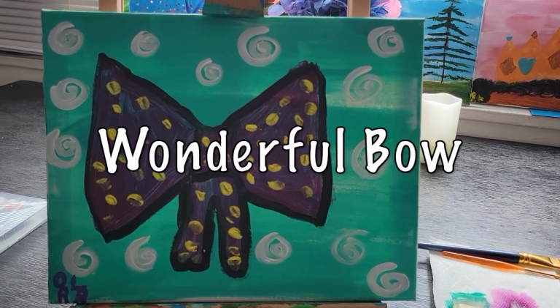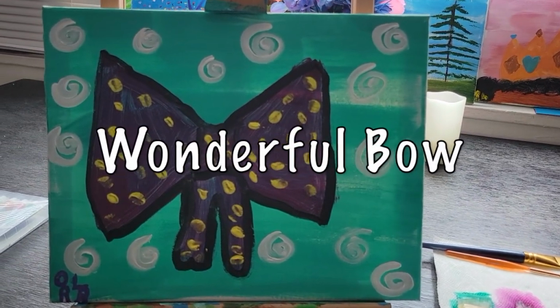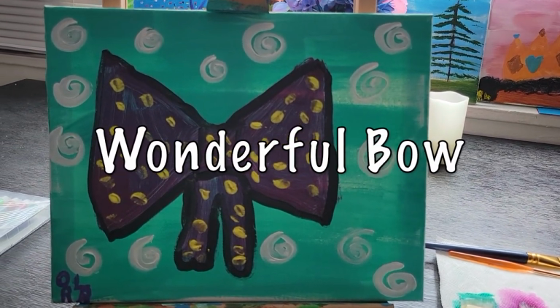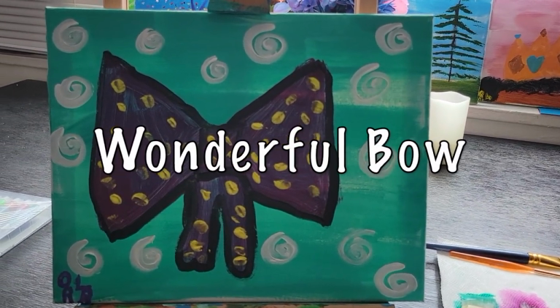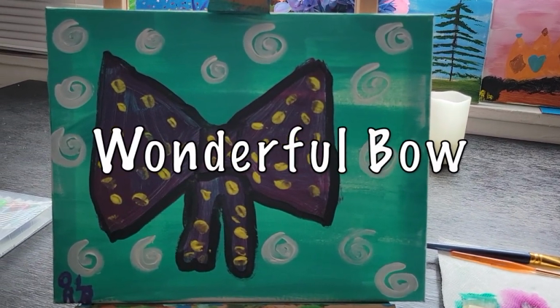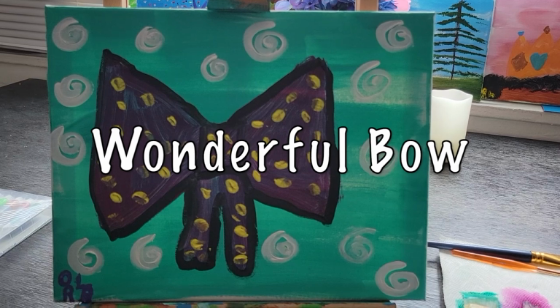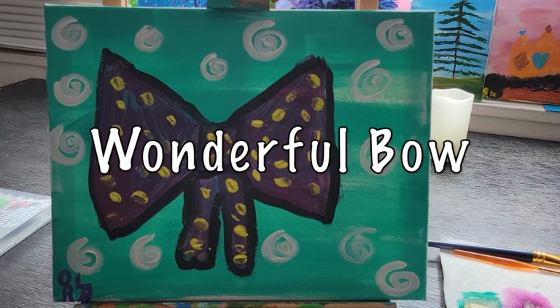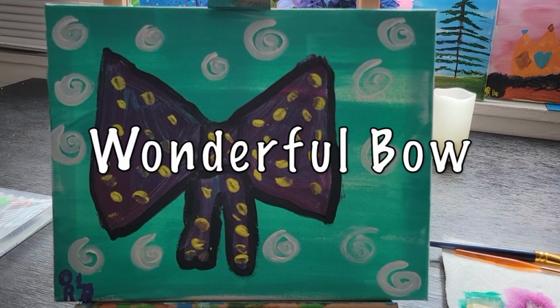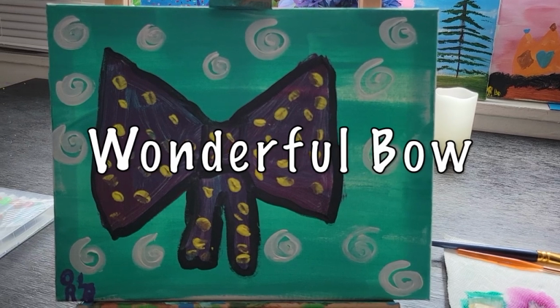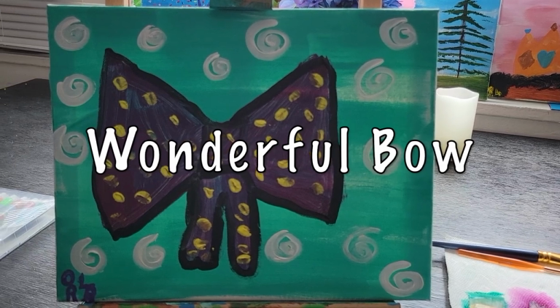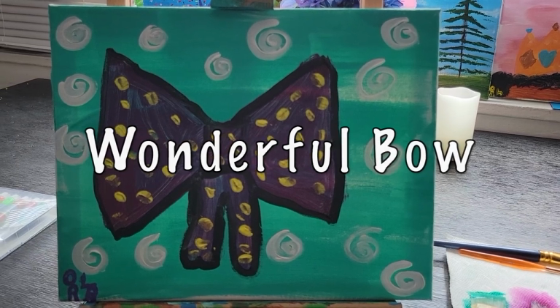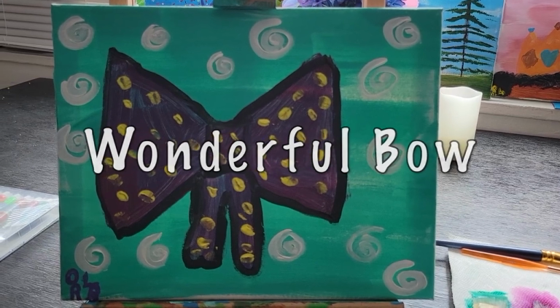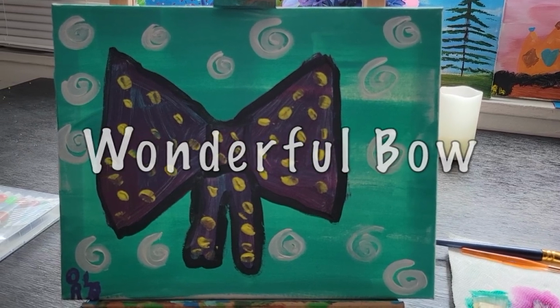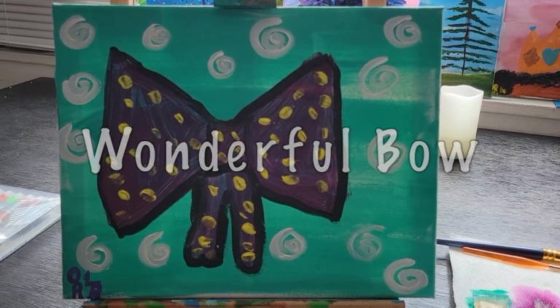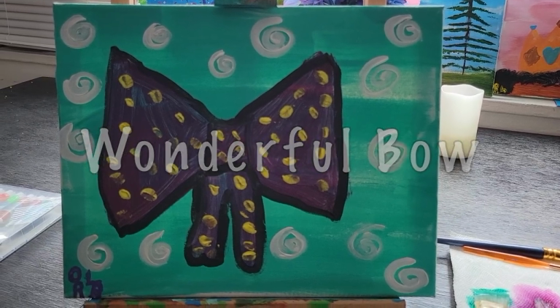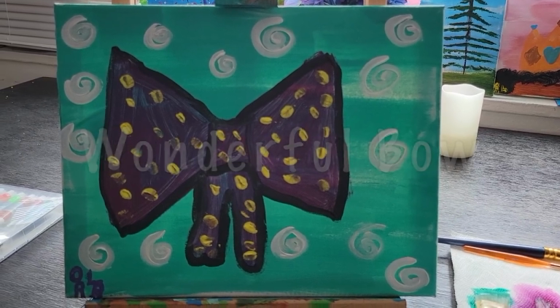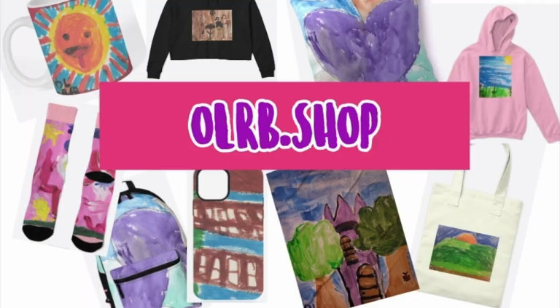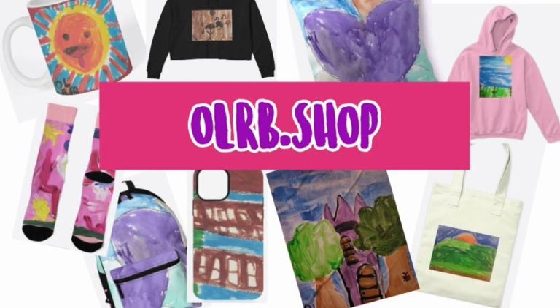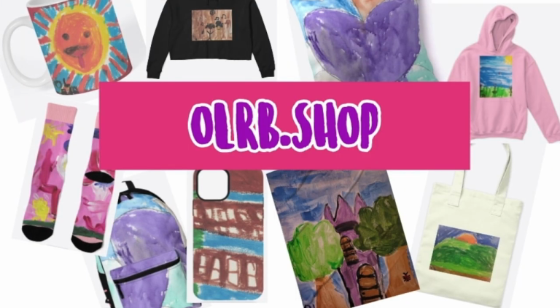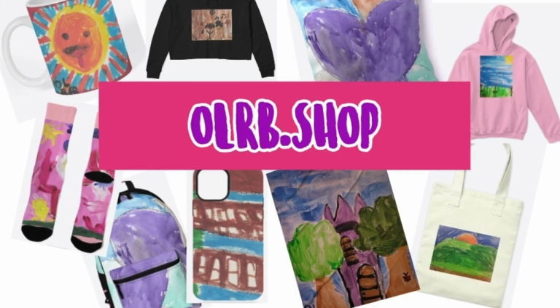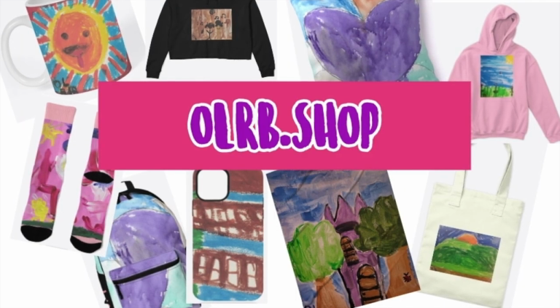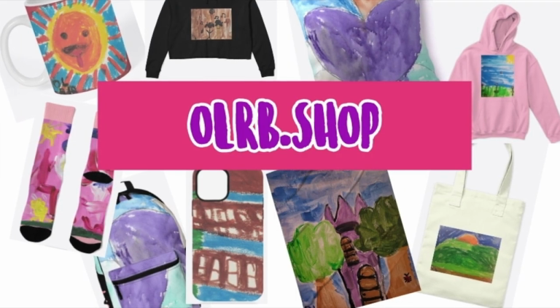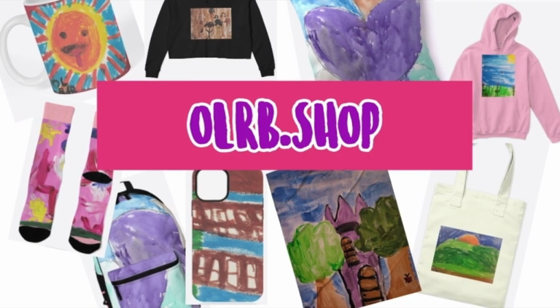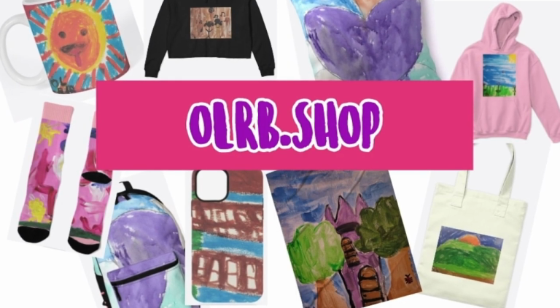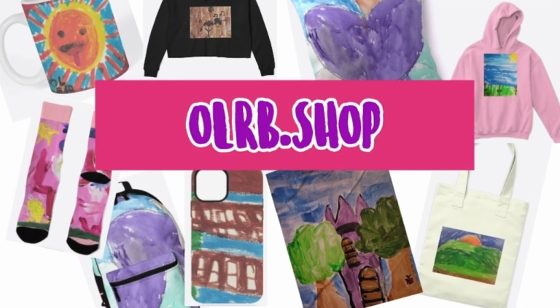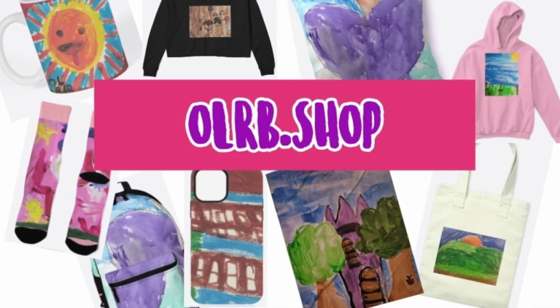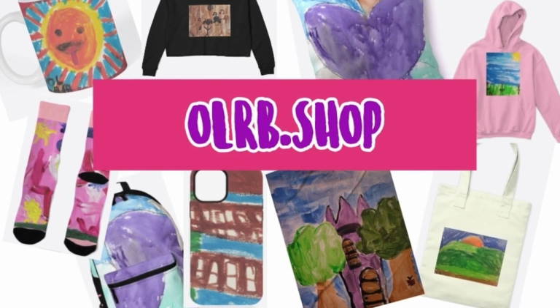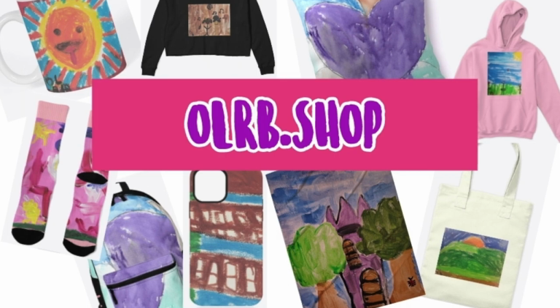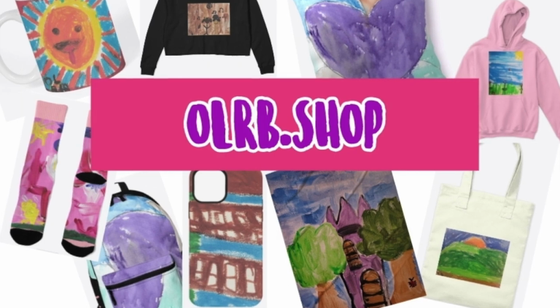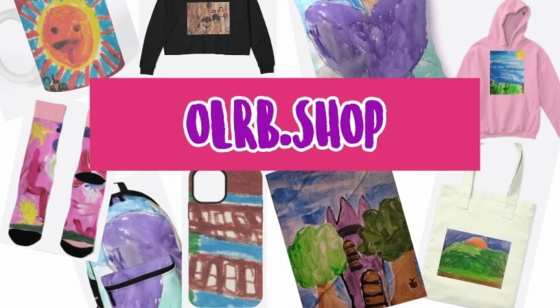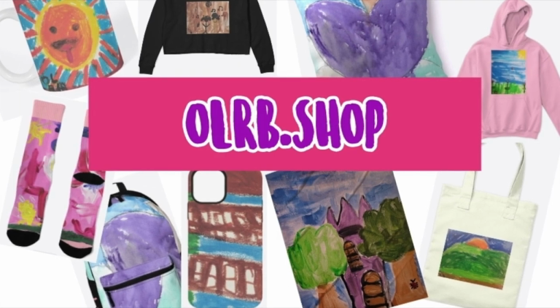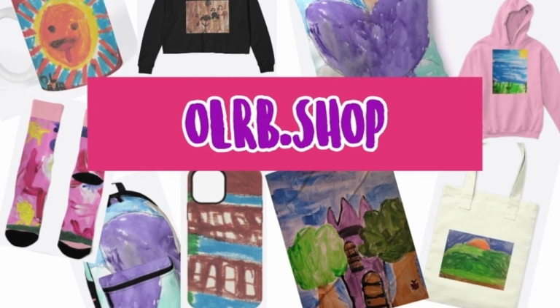If you like this painting or any of my other paintings, be sure to check out my online store.